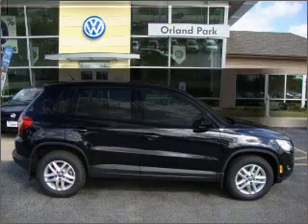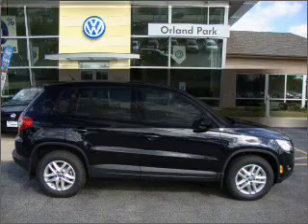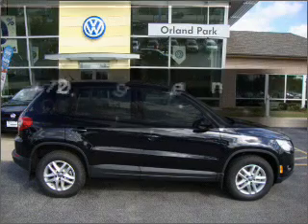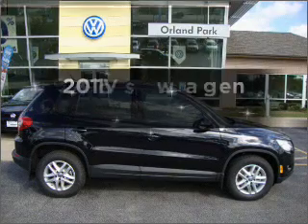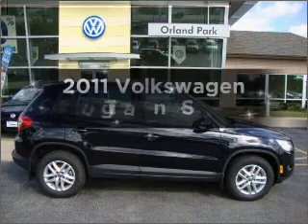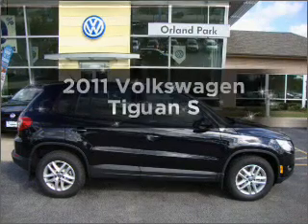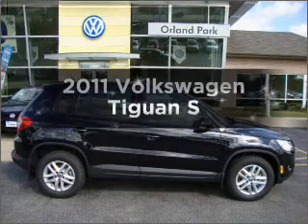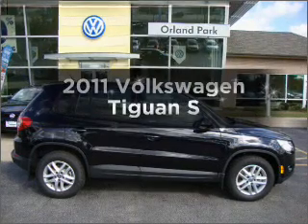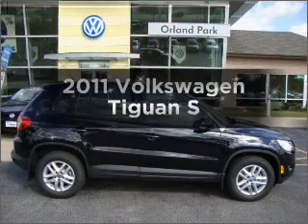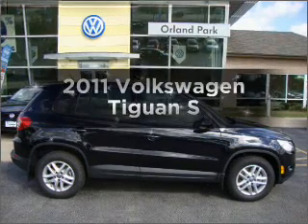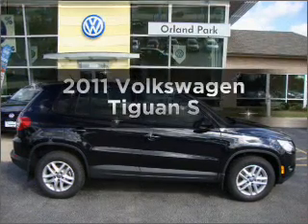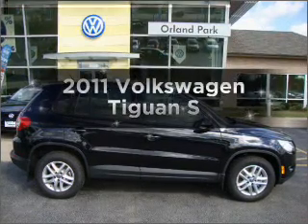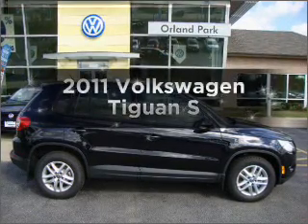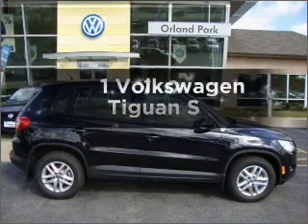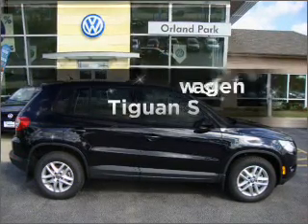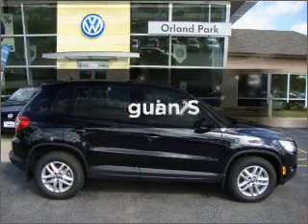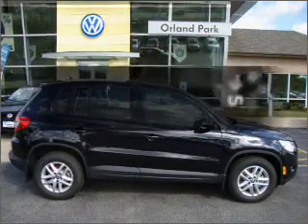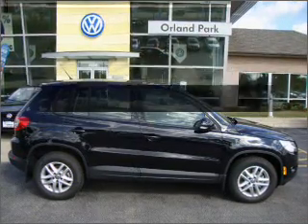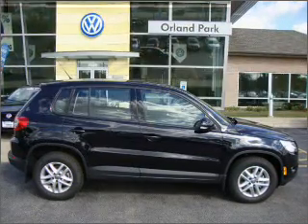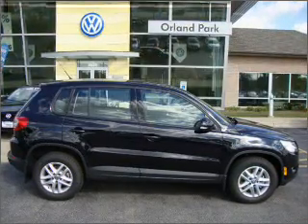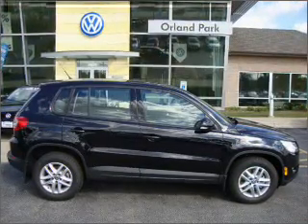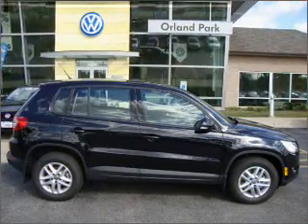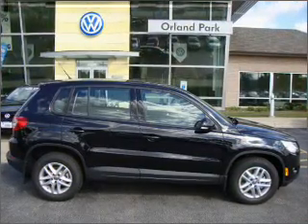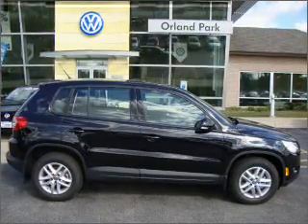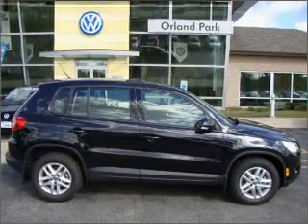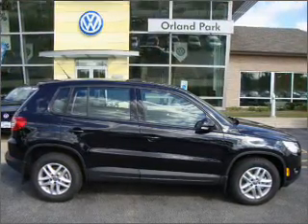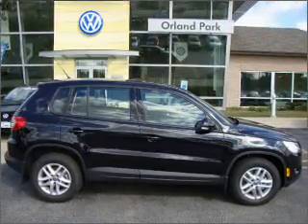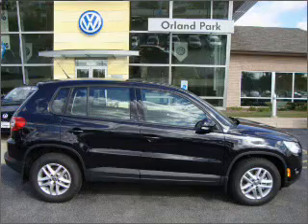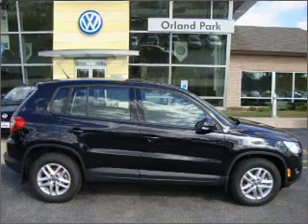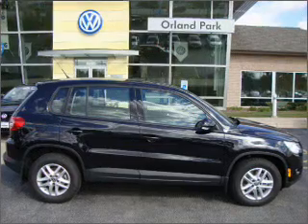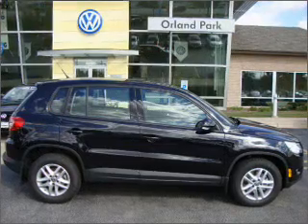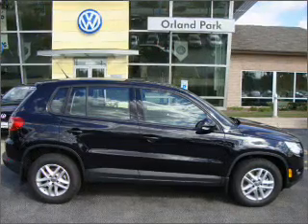Presenting the 2011 Volkswagen Tiguan. If you're looking for an automobile with great attributes, look no further.